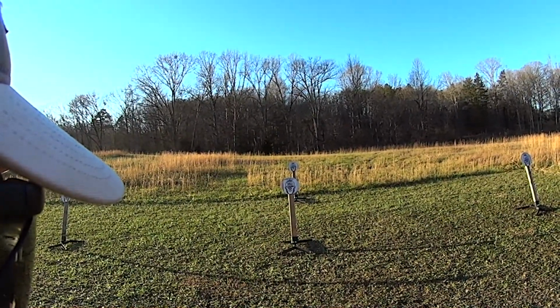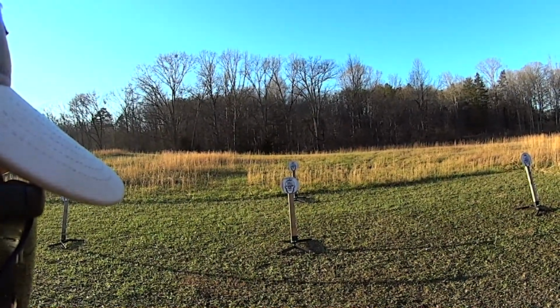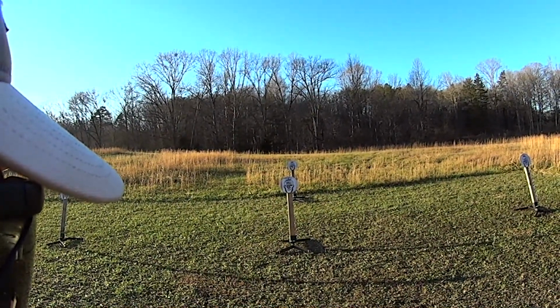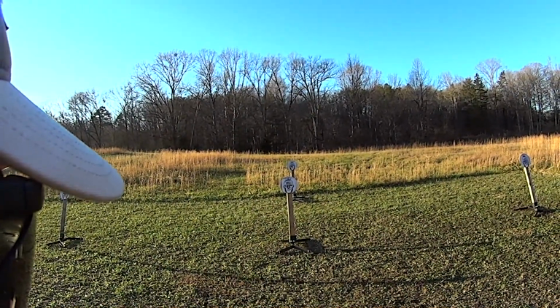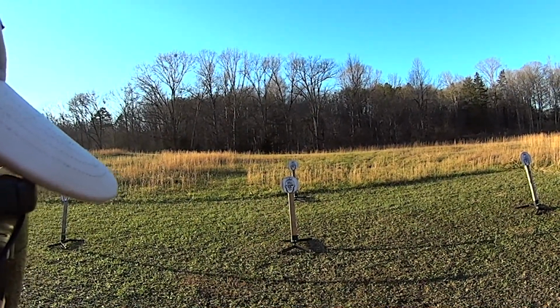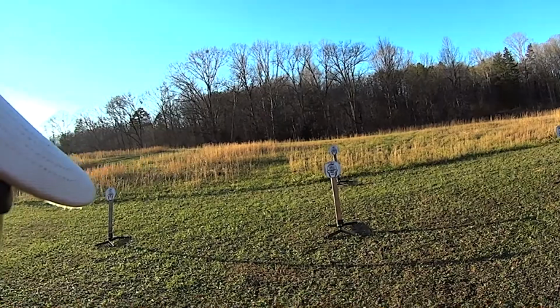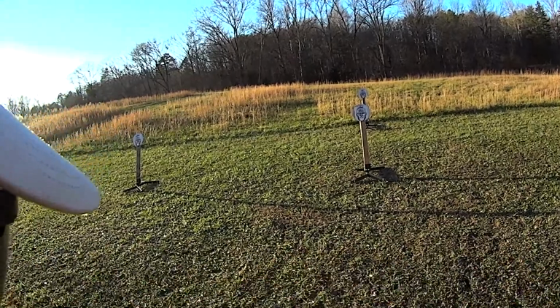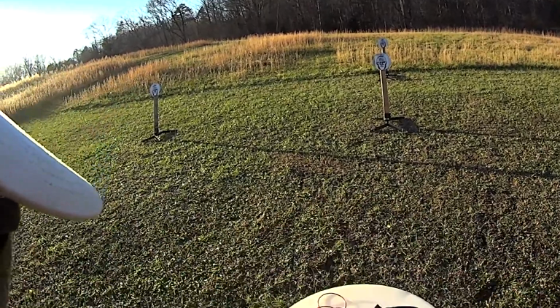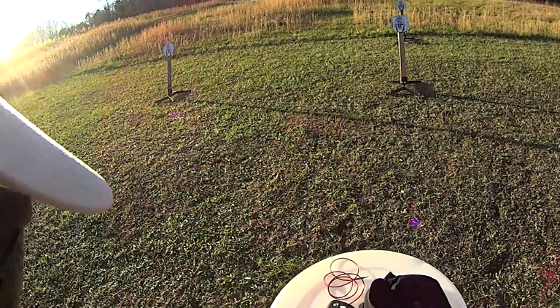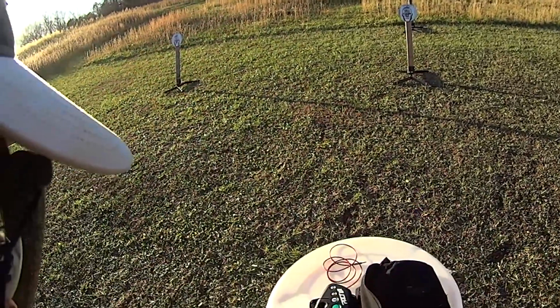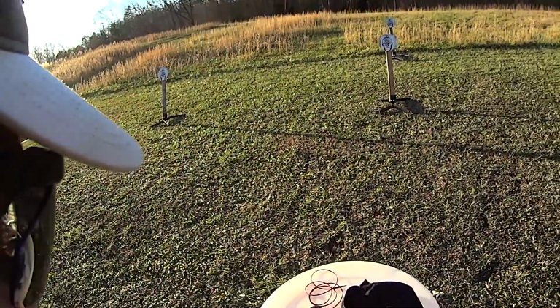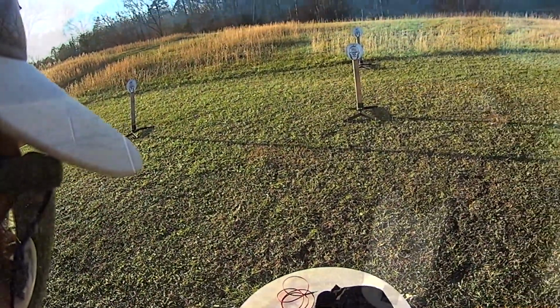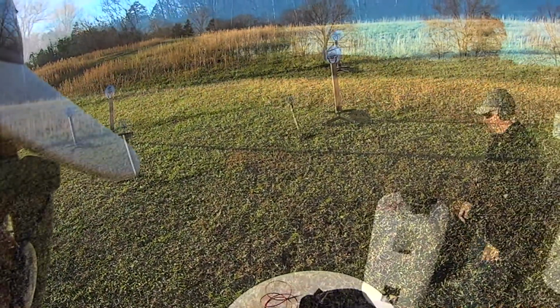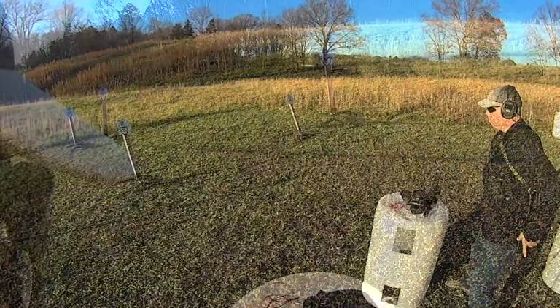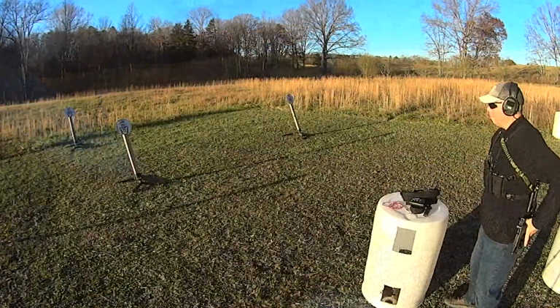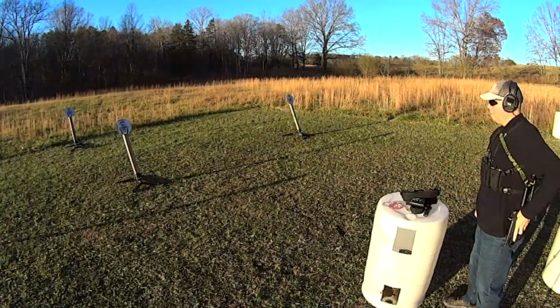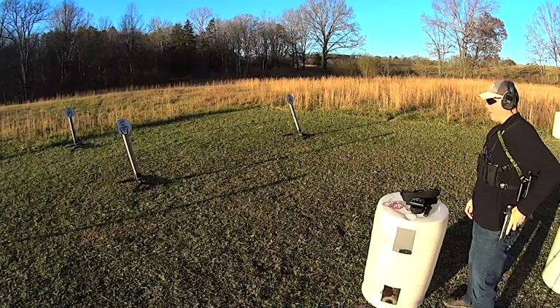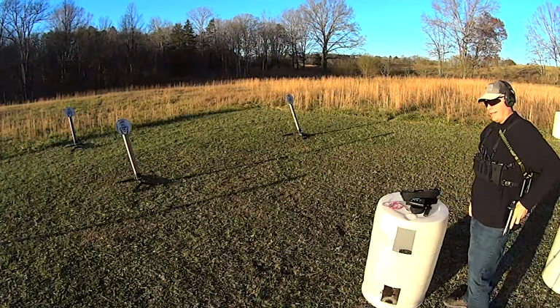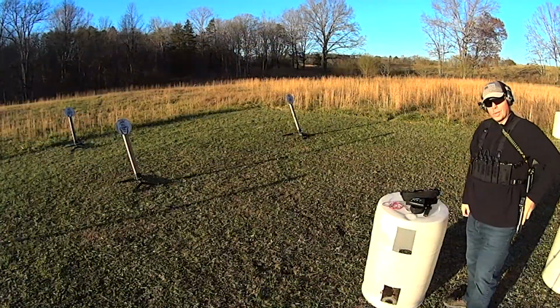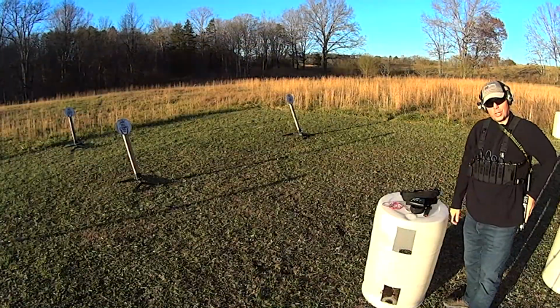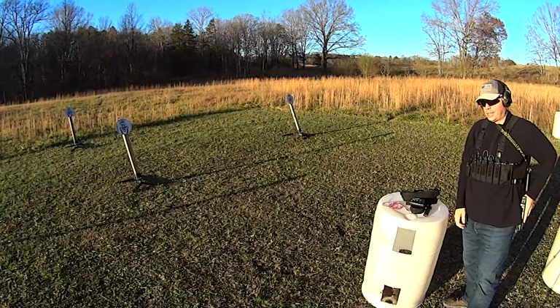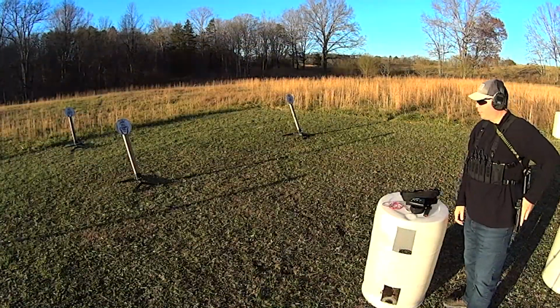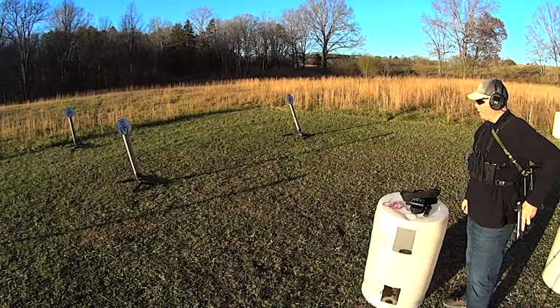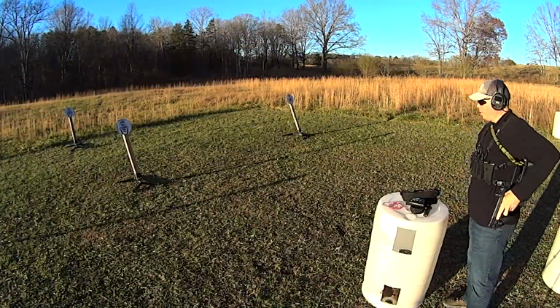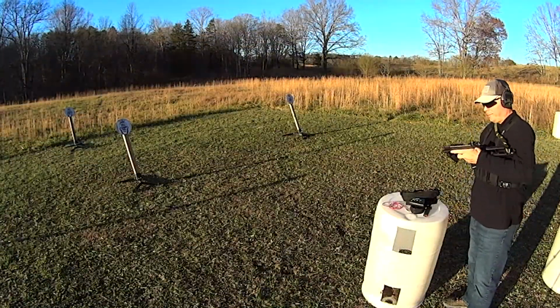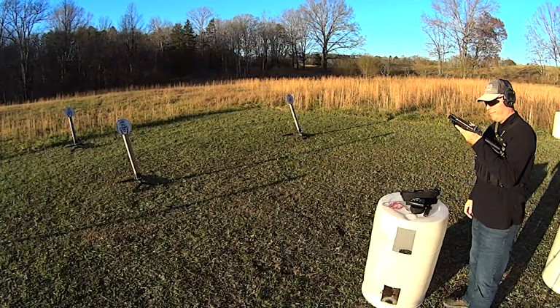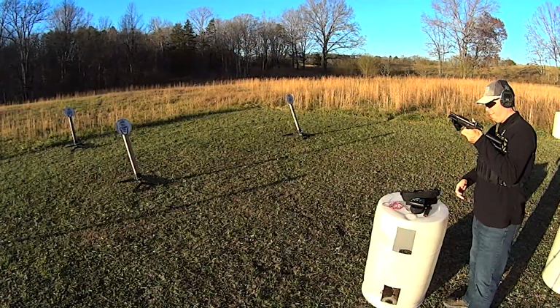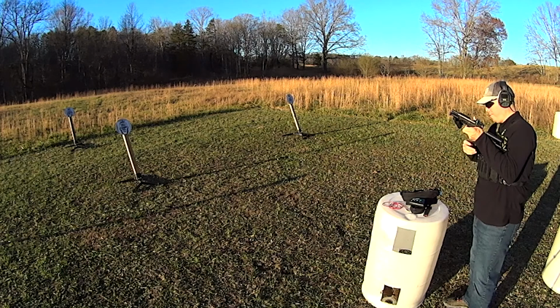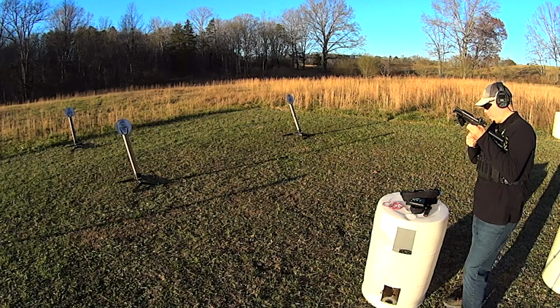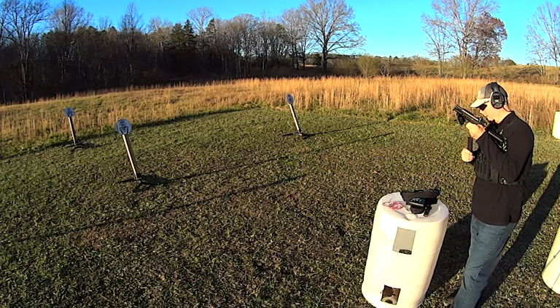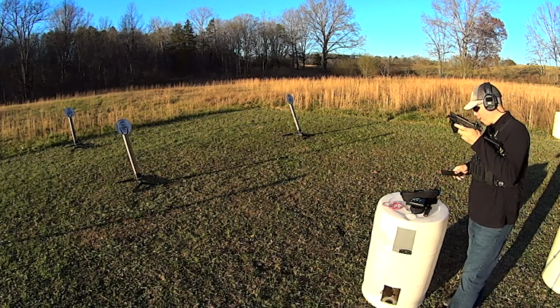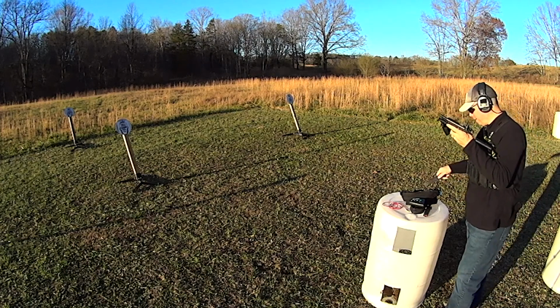Wow. I'm amazed I actually got that done. And I think that was actually a central hit, too. That was really quite good.